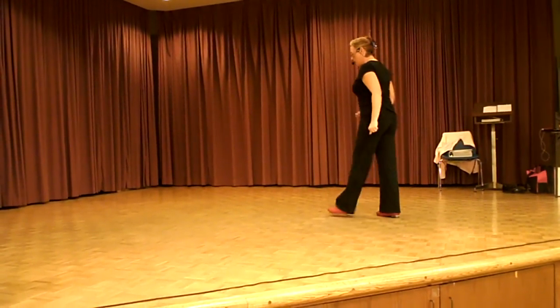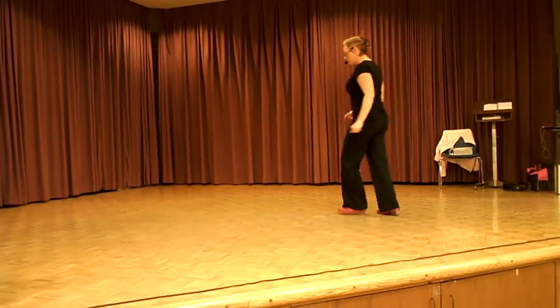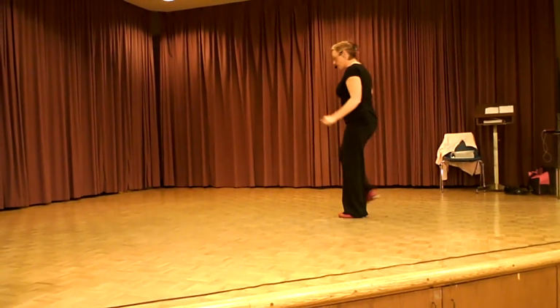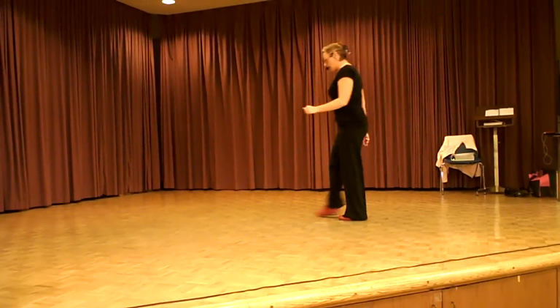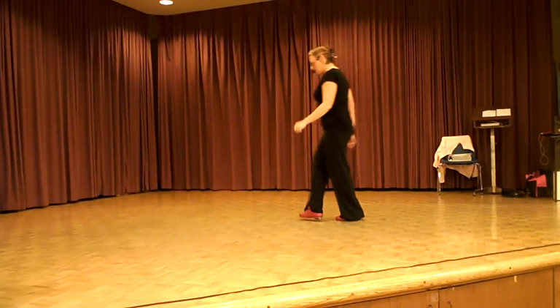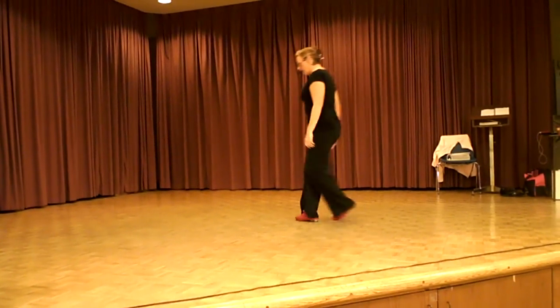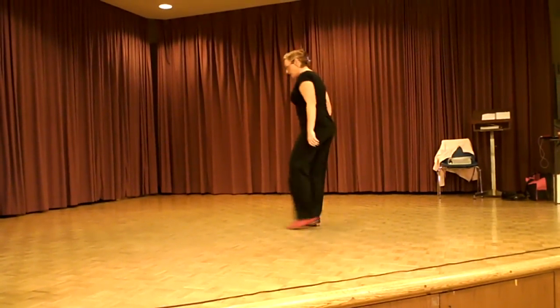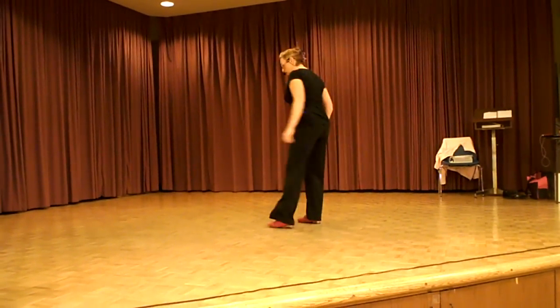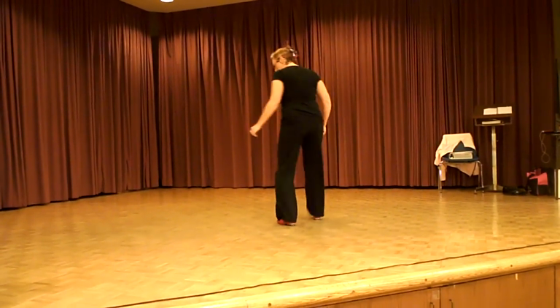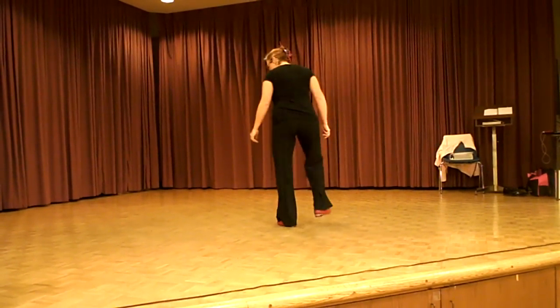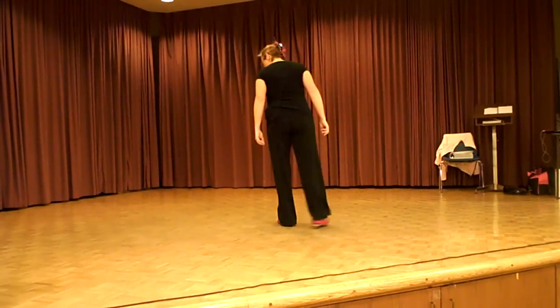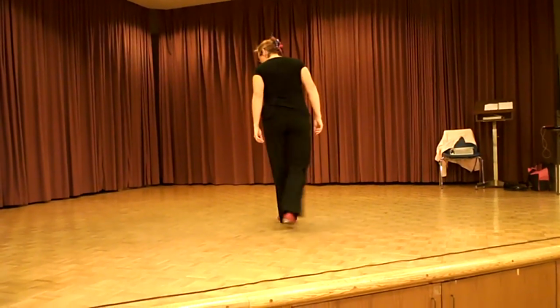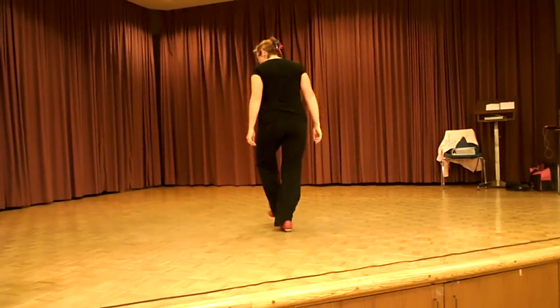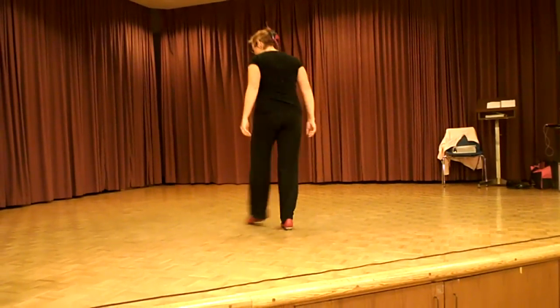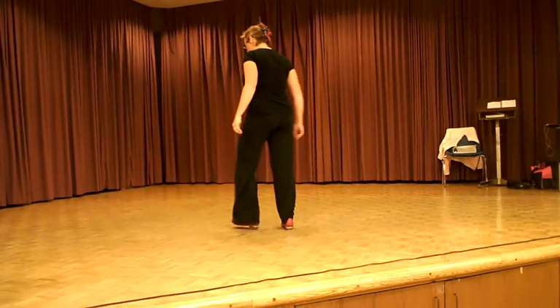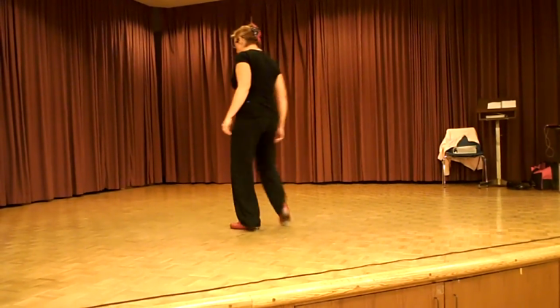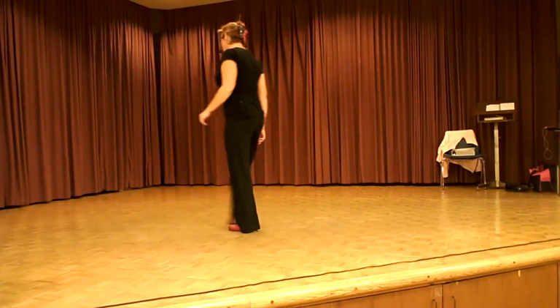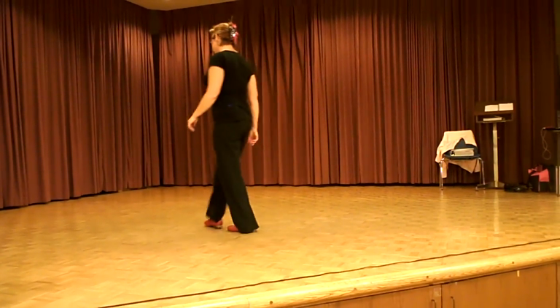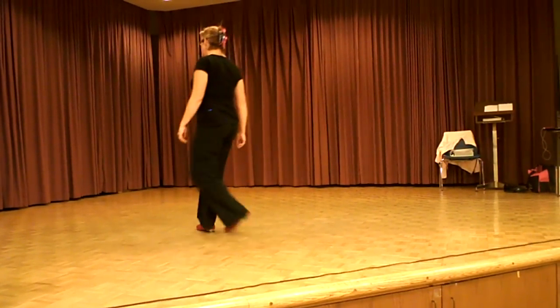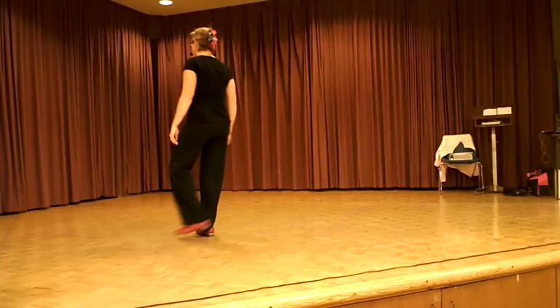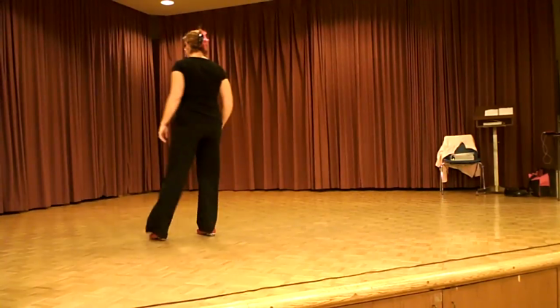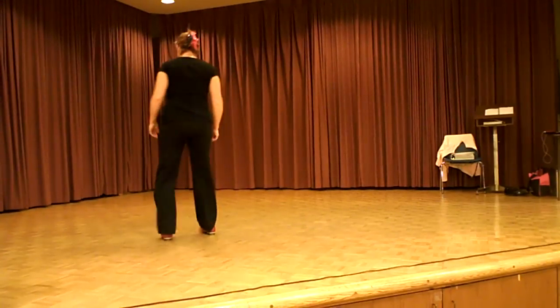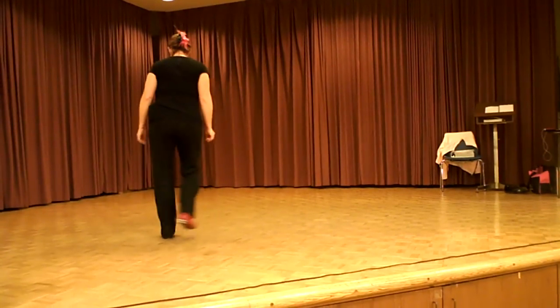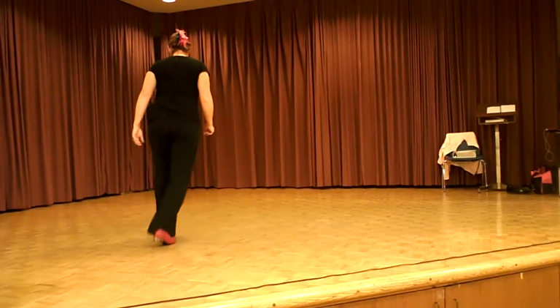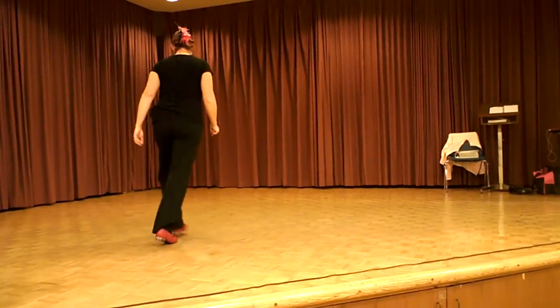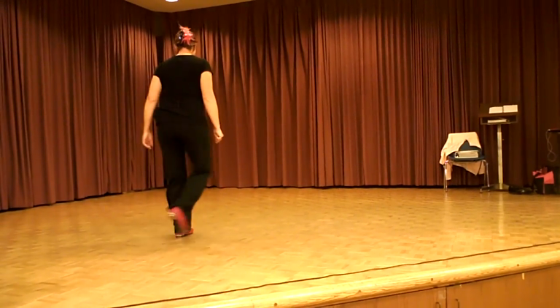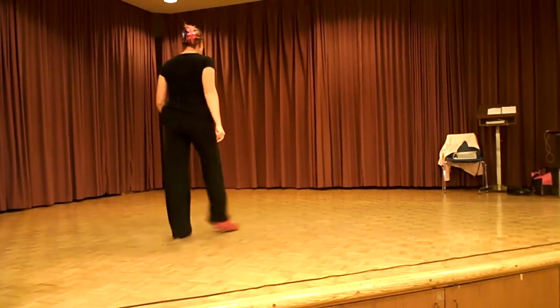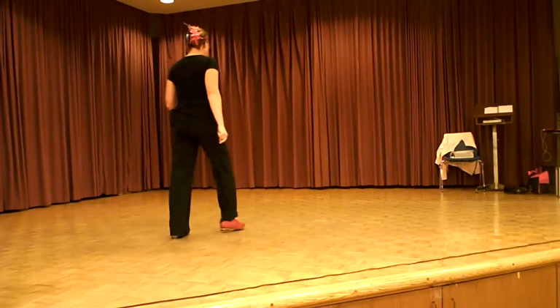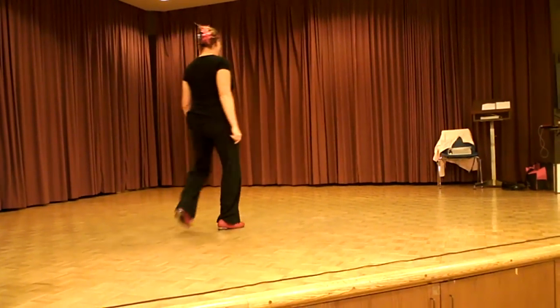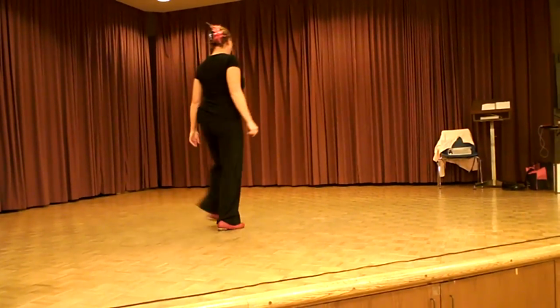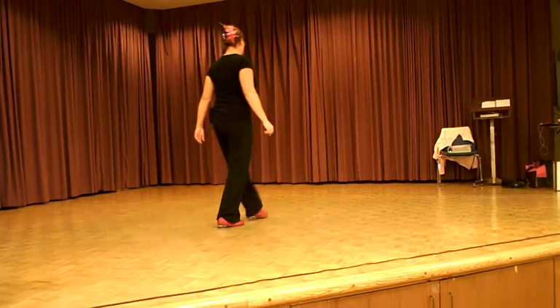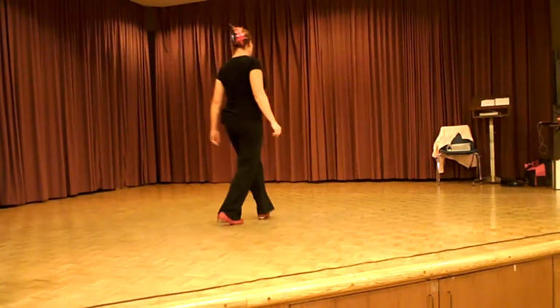Double step in front. Double step in back. Double step in front. Double step. Block step. Clog over.